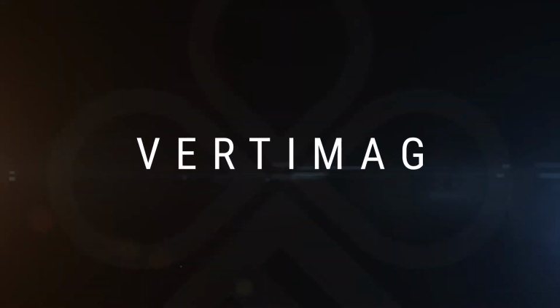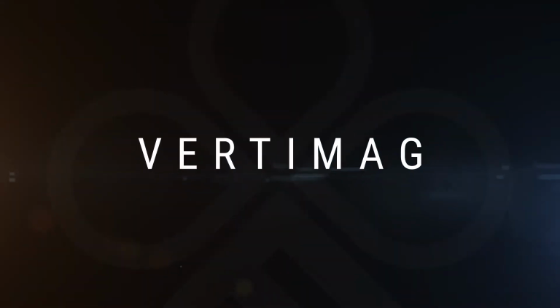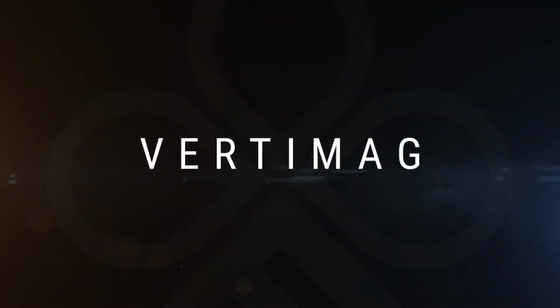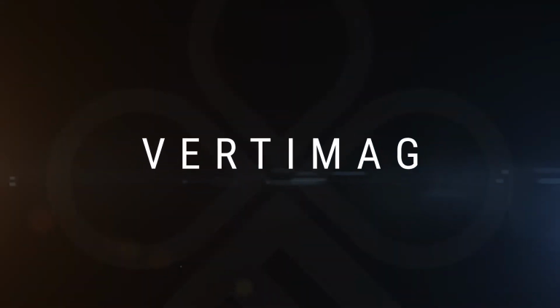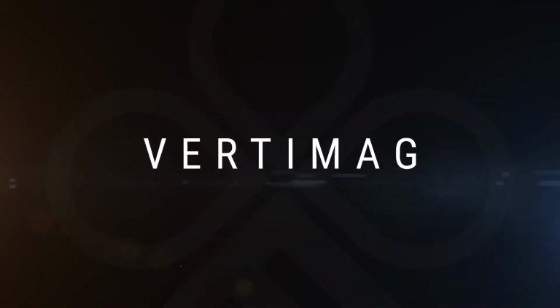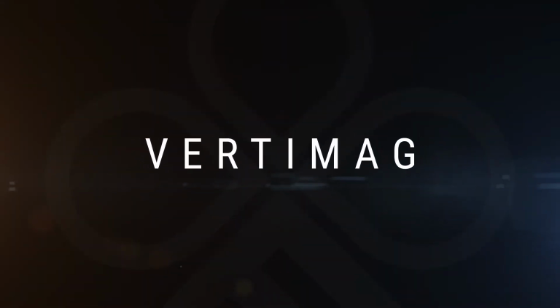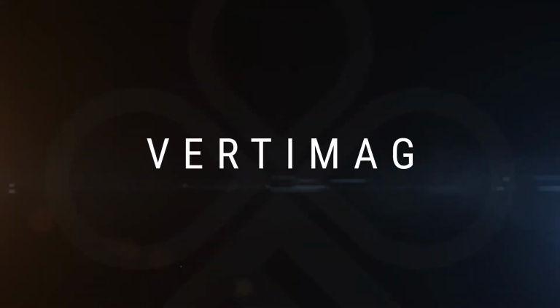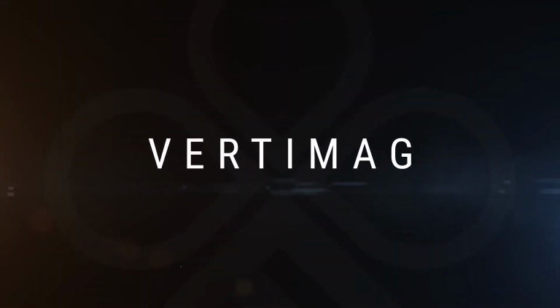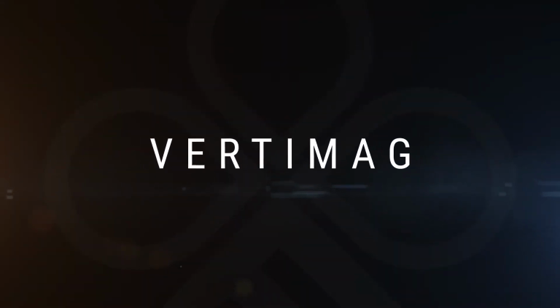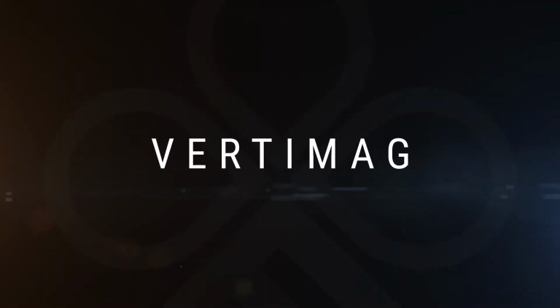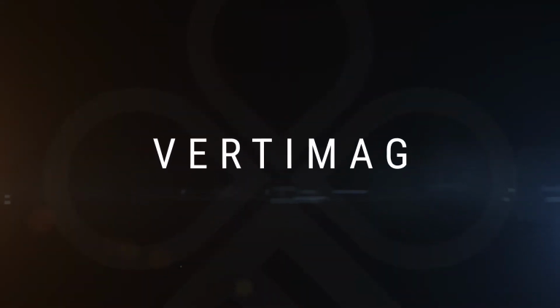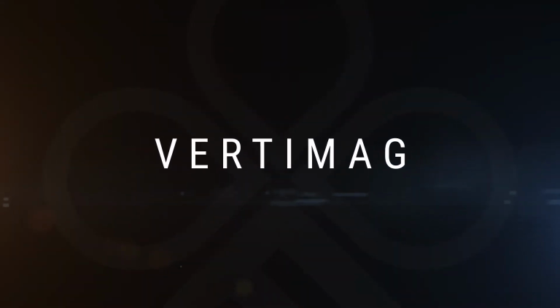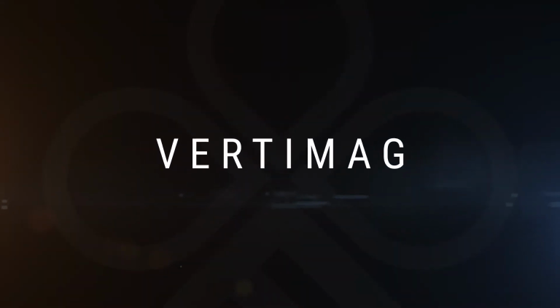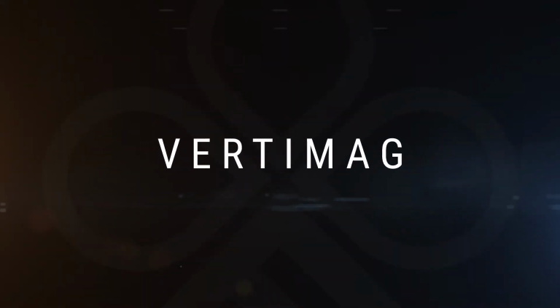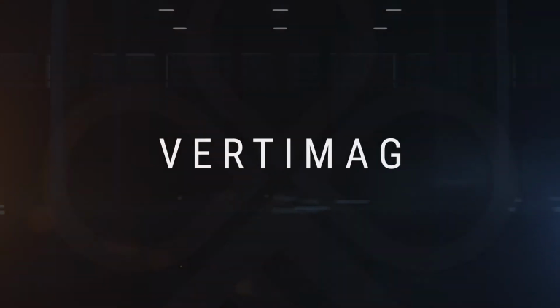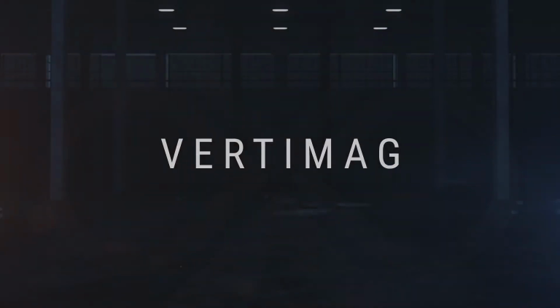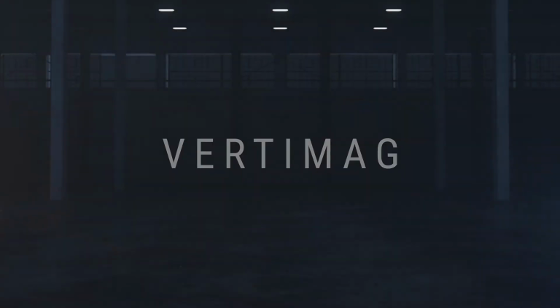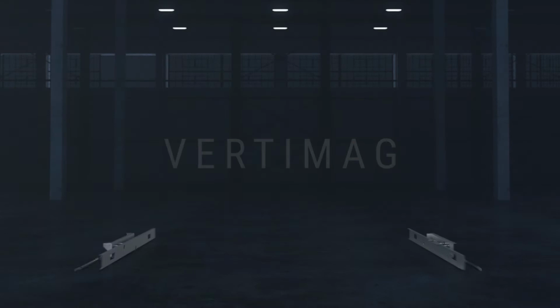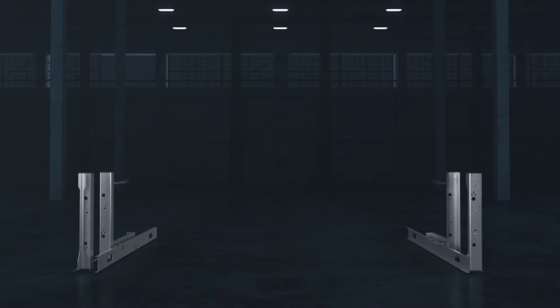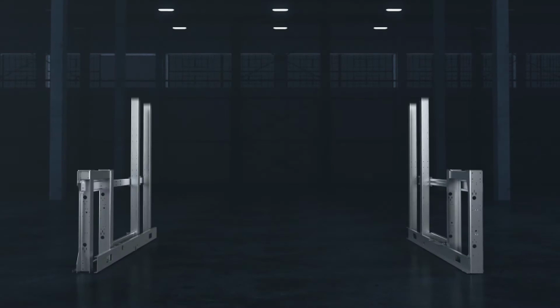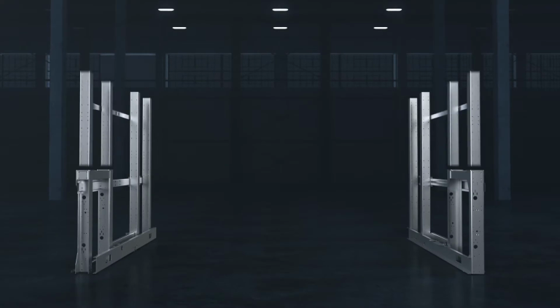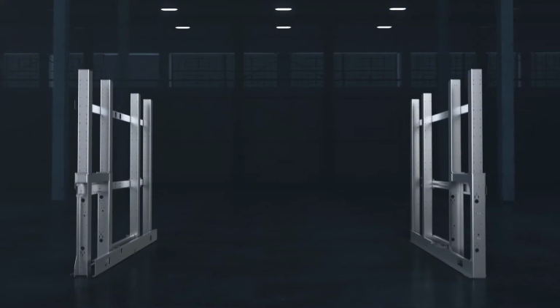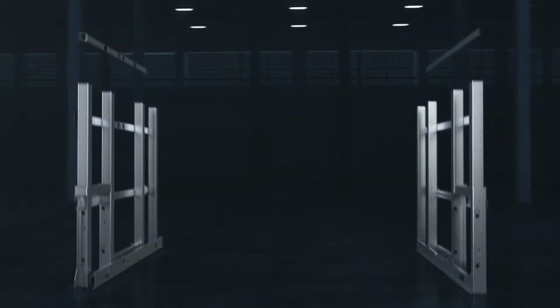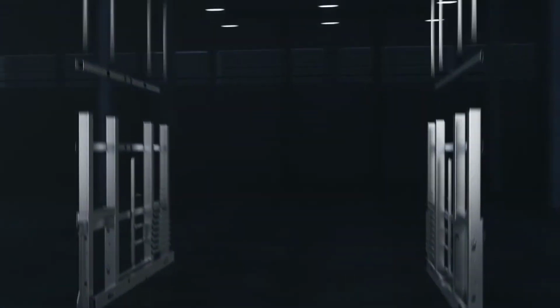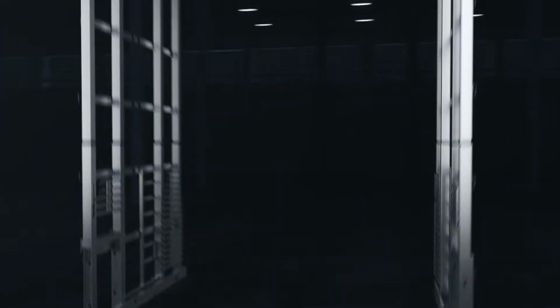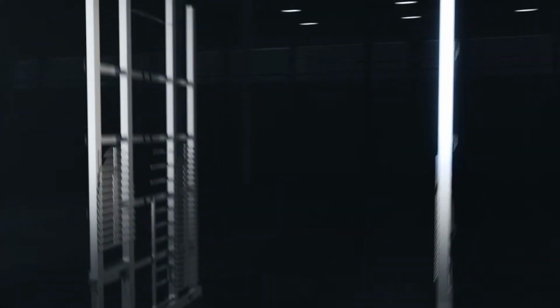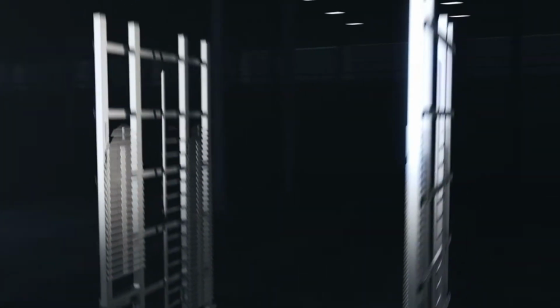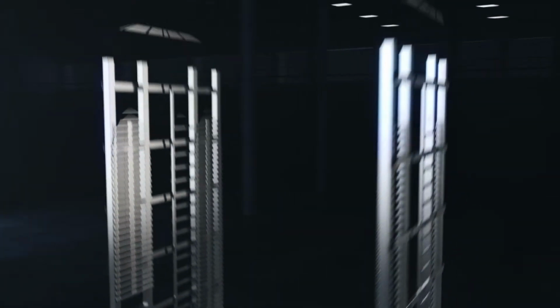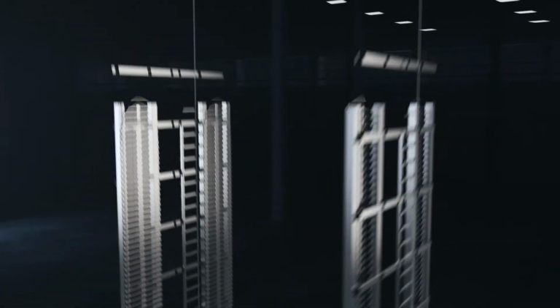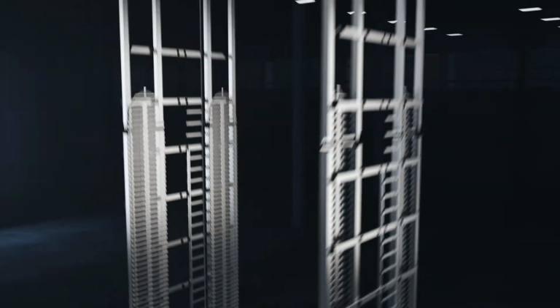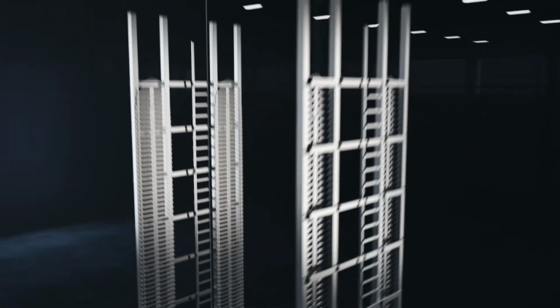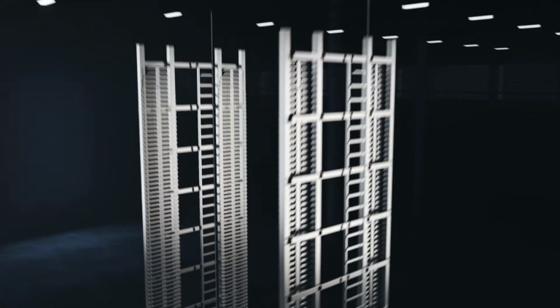Vertimag, our new generation vertical storage system, is the most efficient version of today's storage solutions.